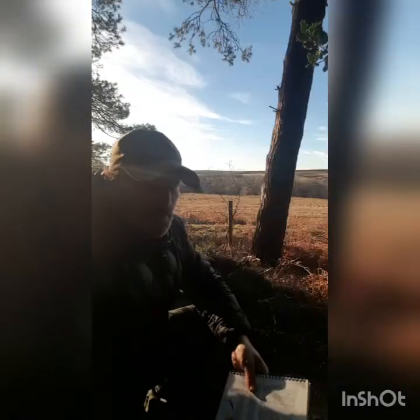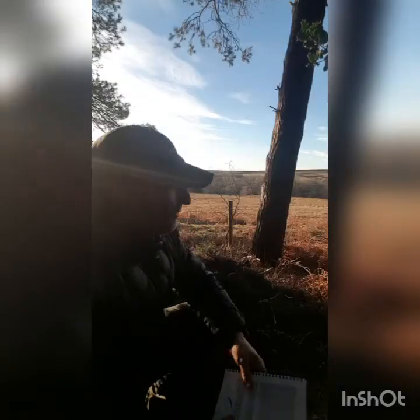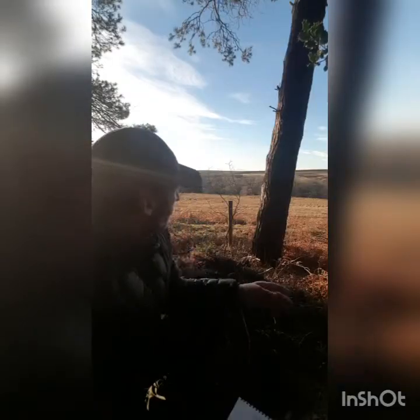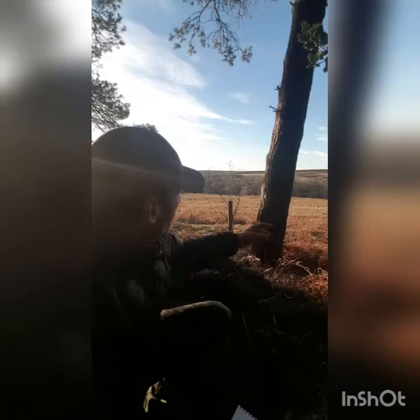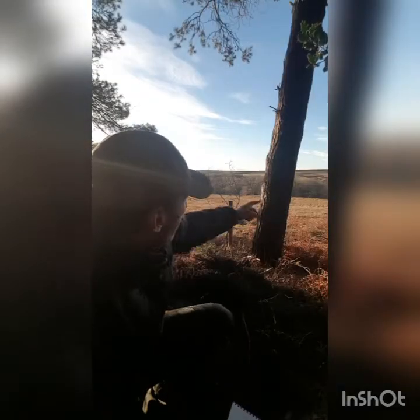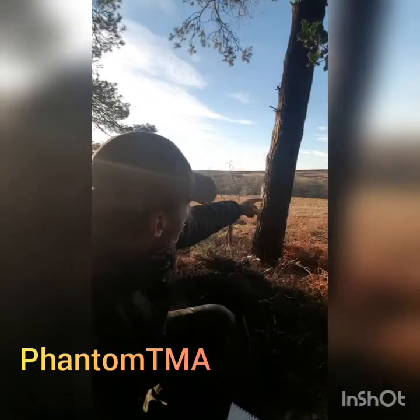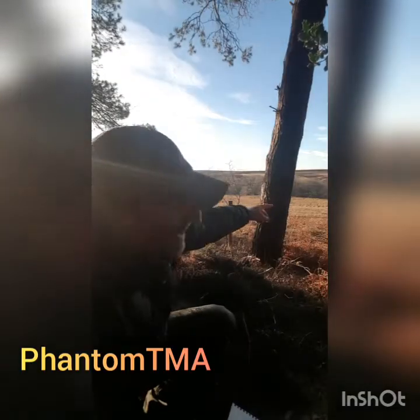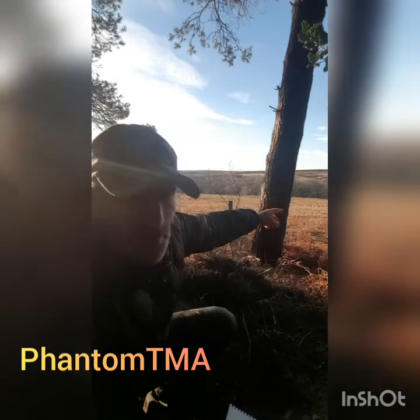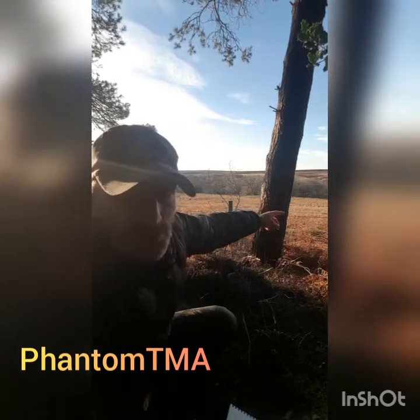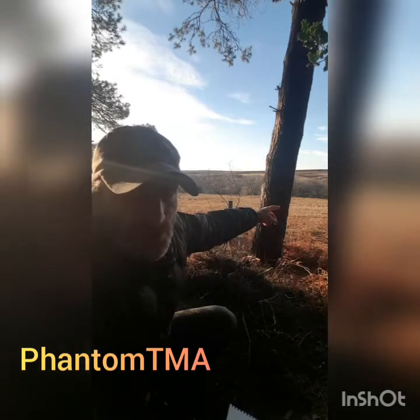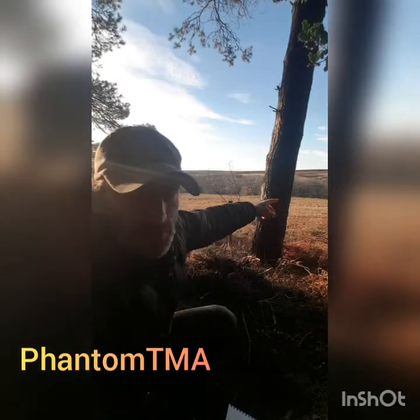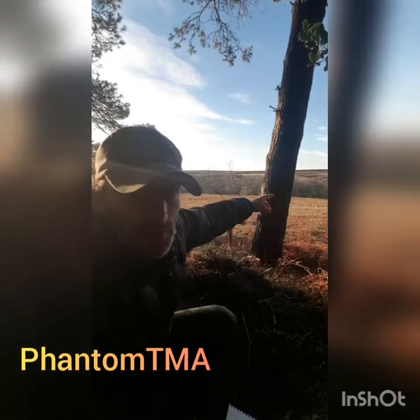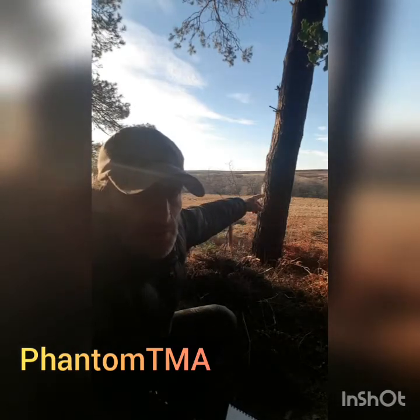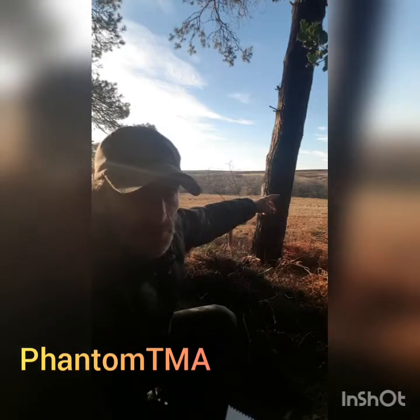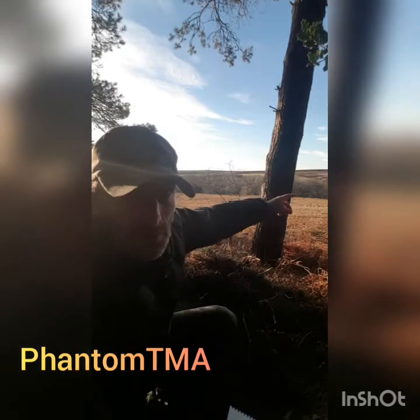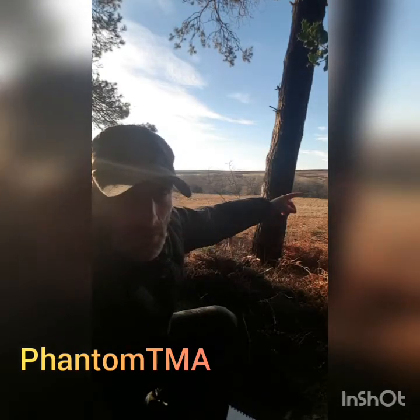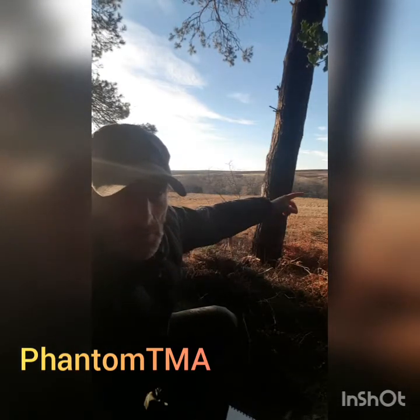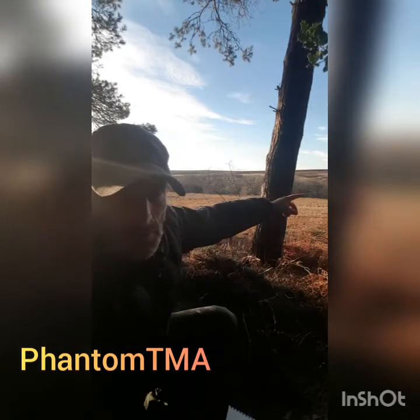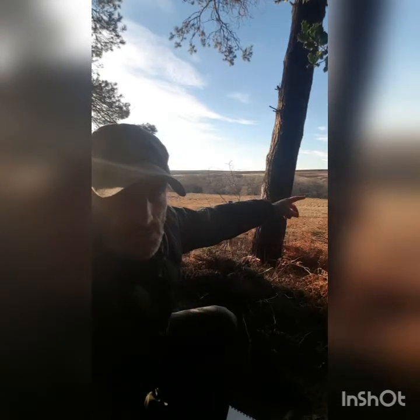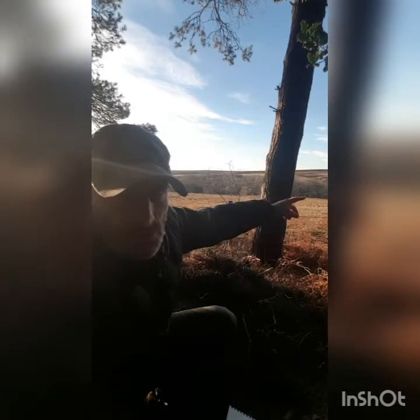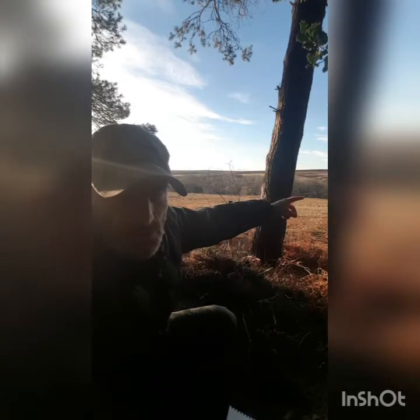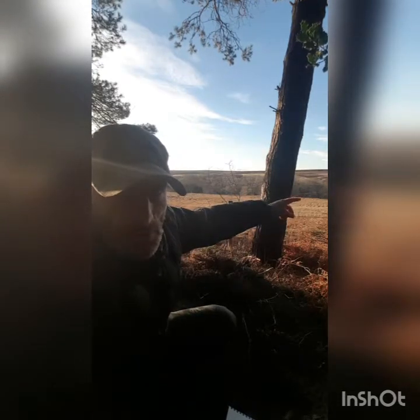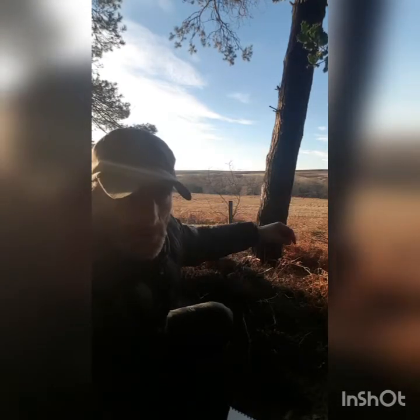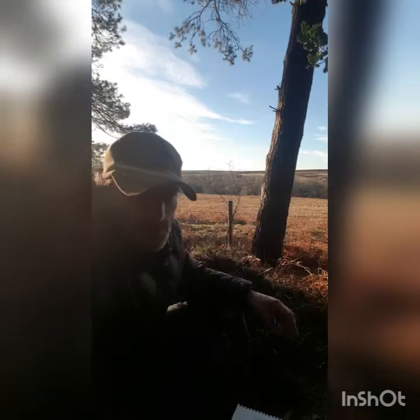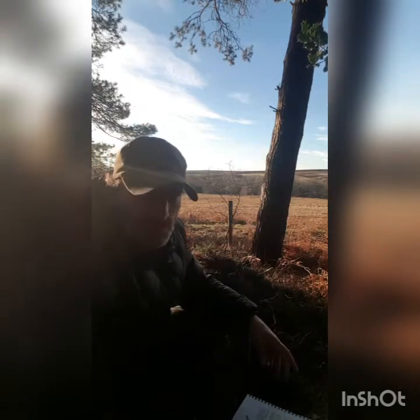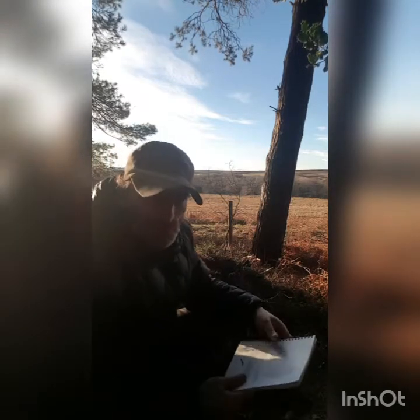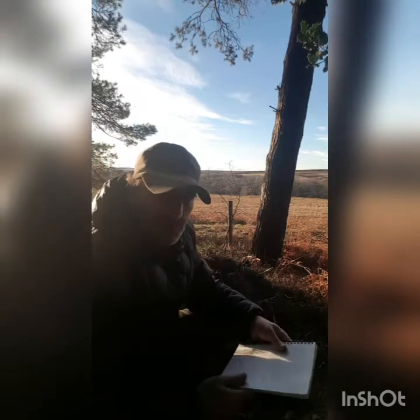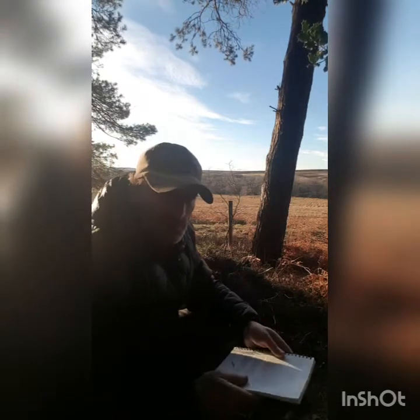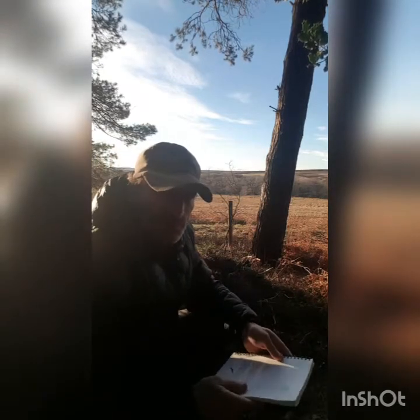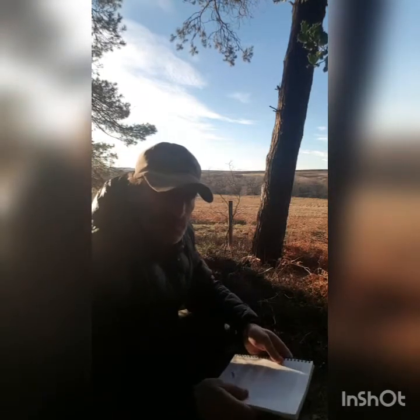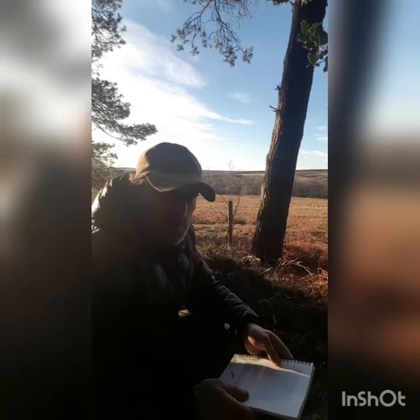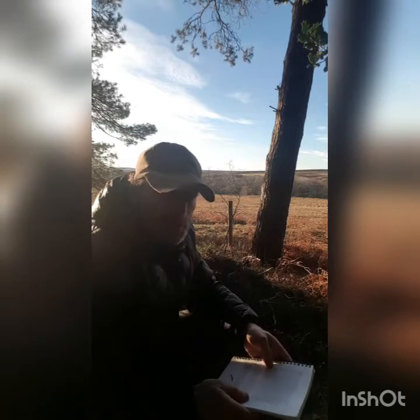I'm just contemplating this target just down here, it's just in the tree line there — 145 yards.